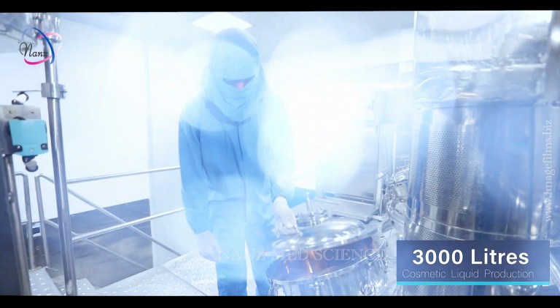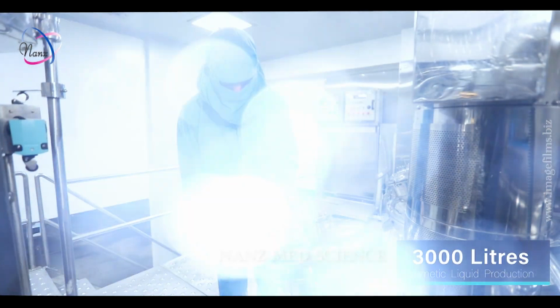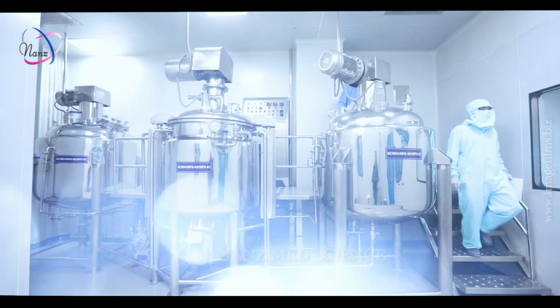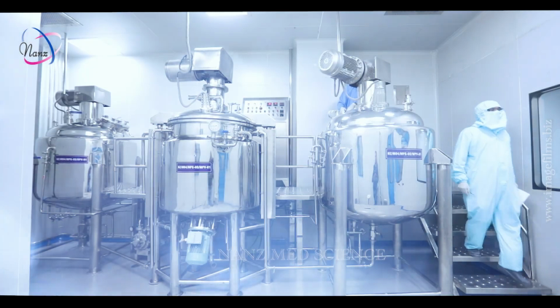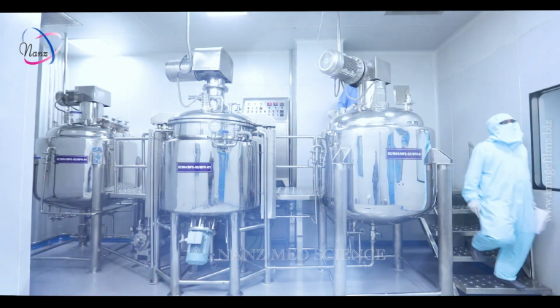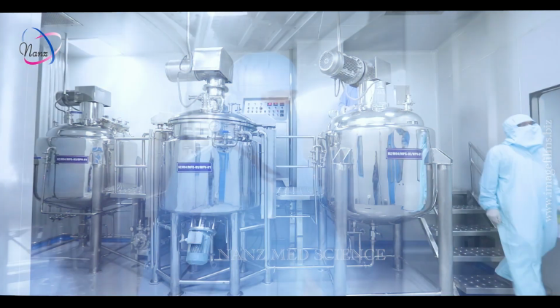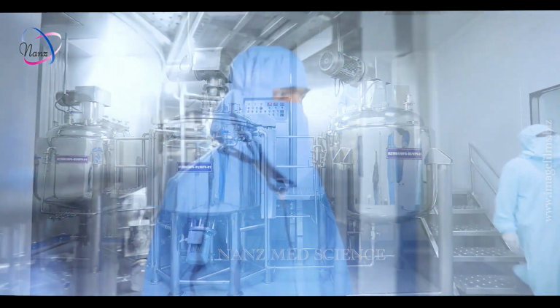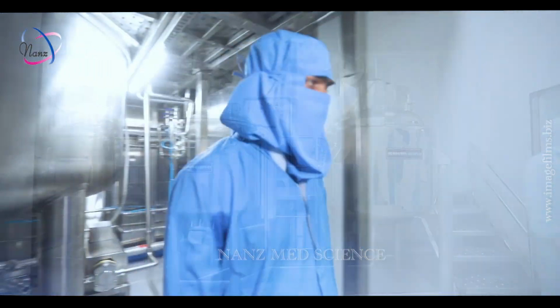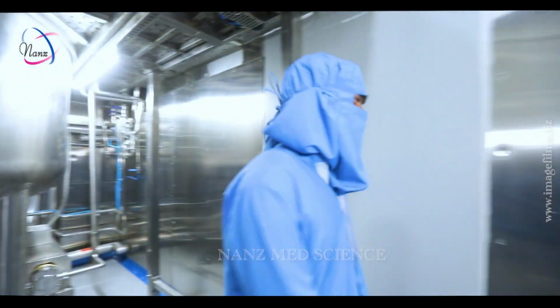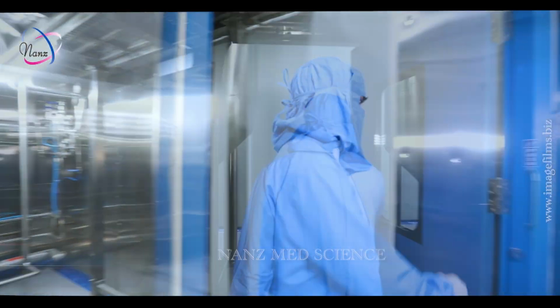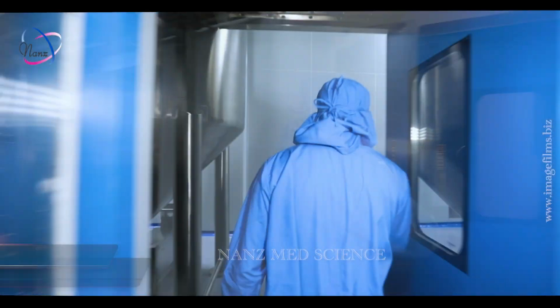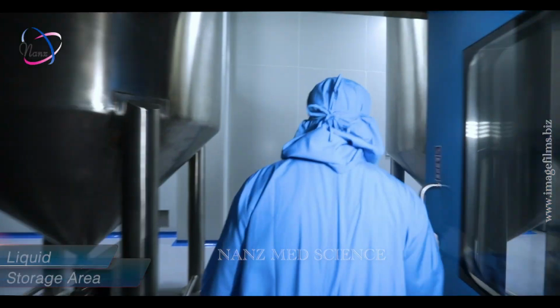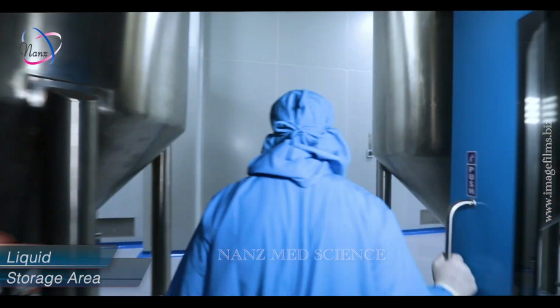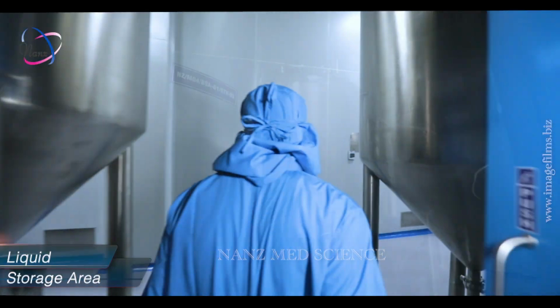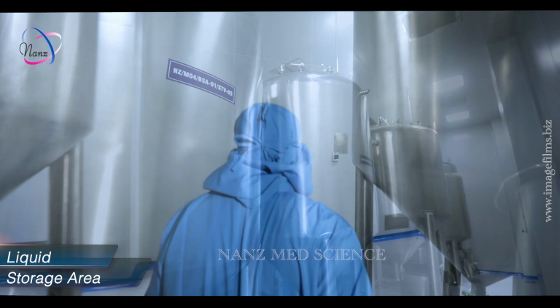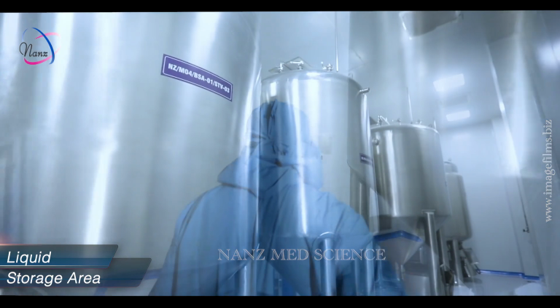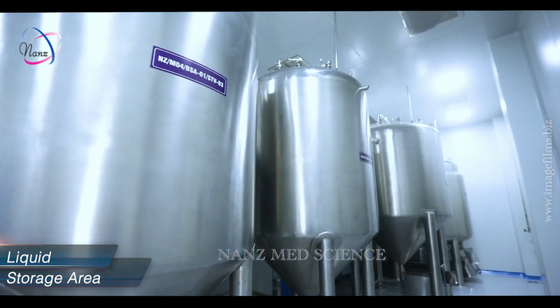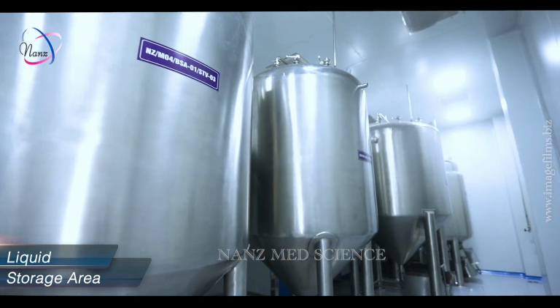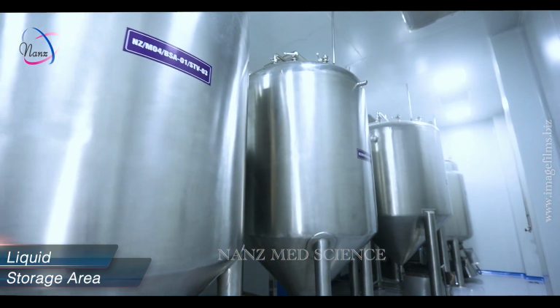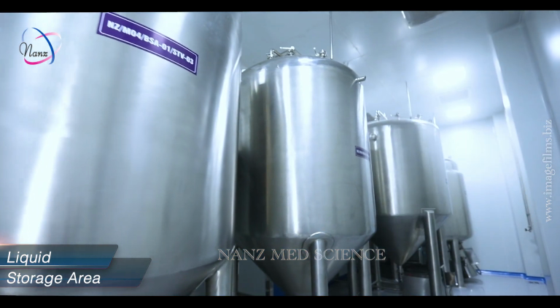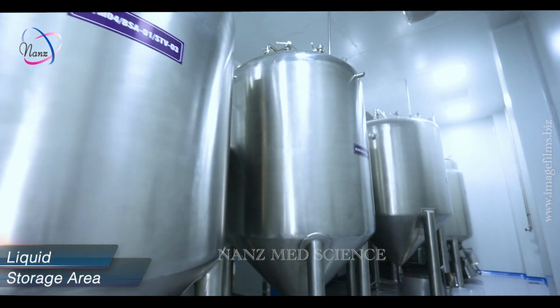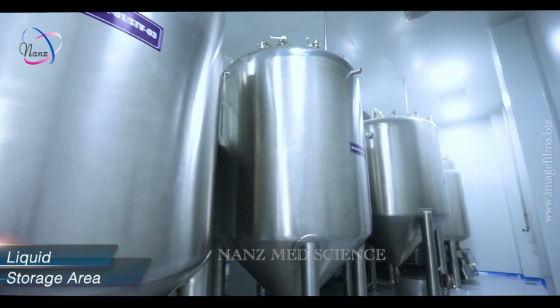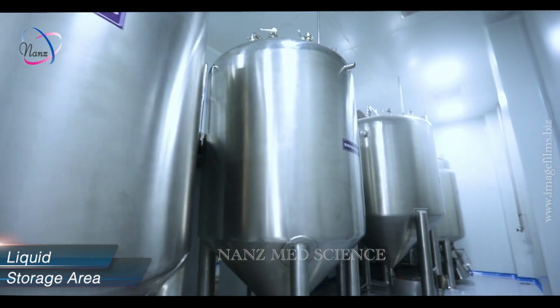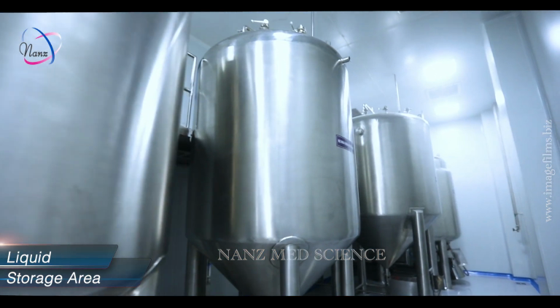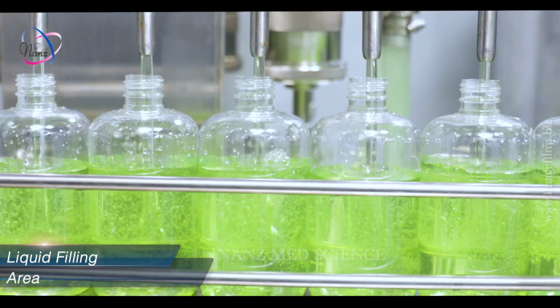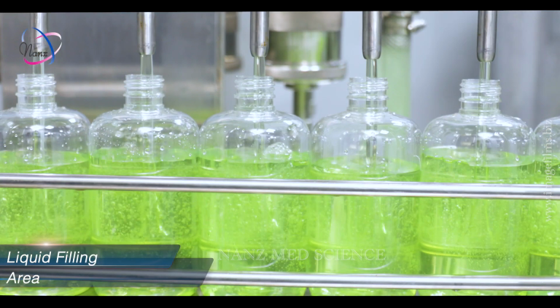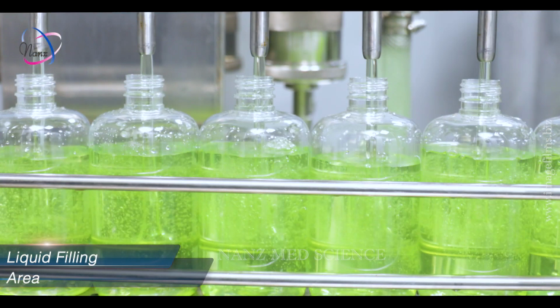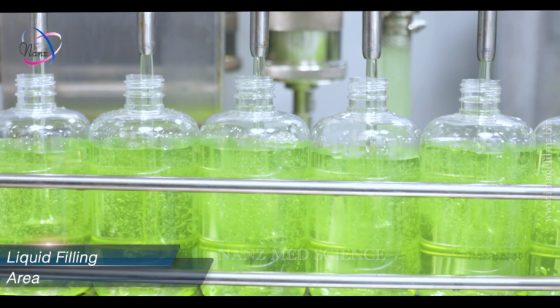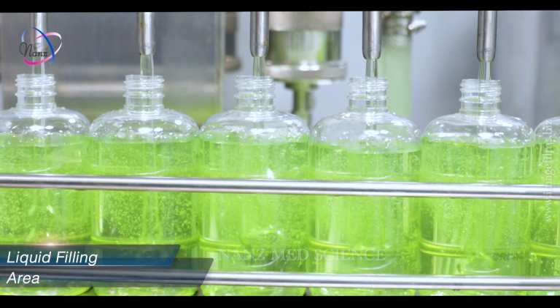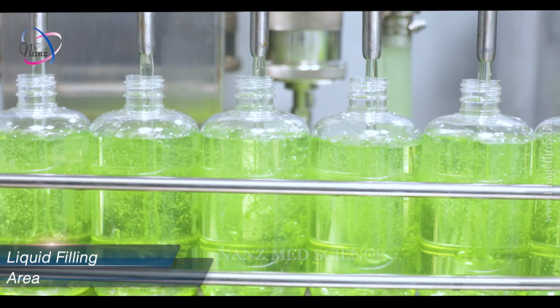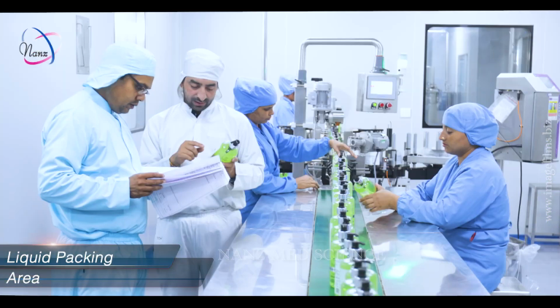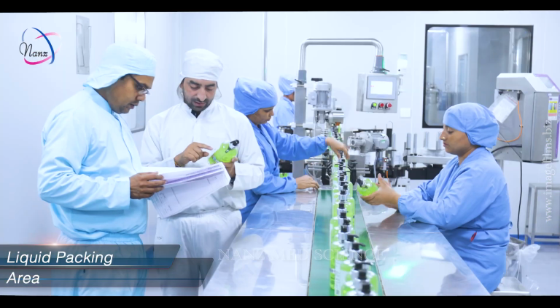All the manufacturing blocks are further facilitated with respective storage, filling, and packing areas.